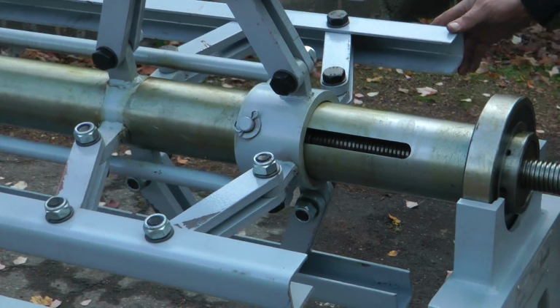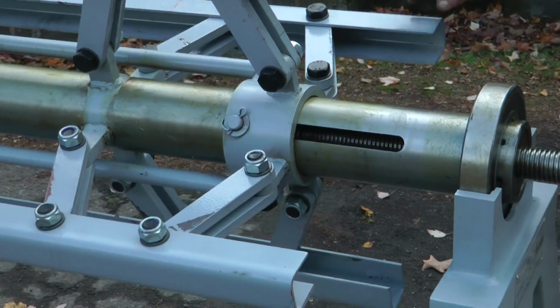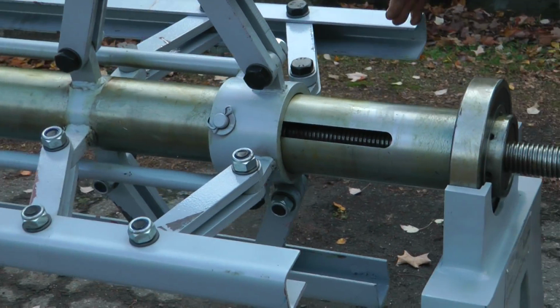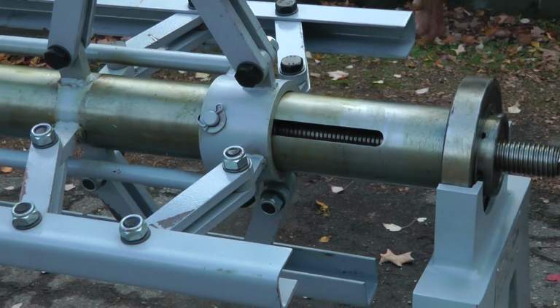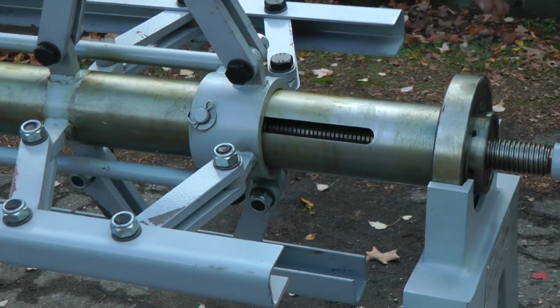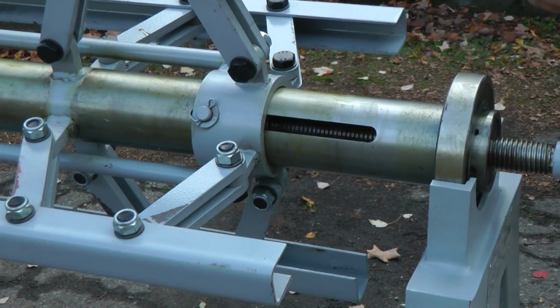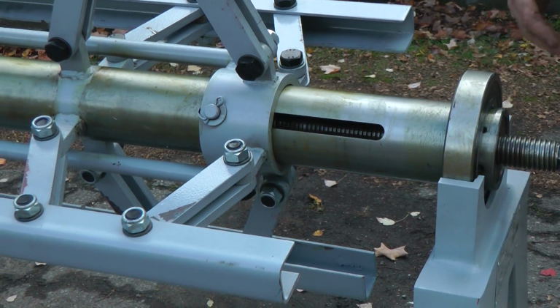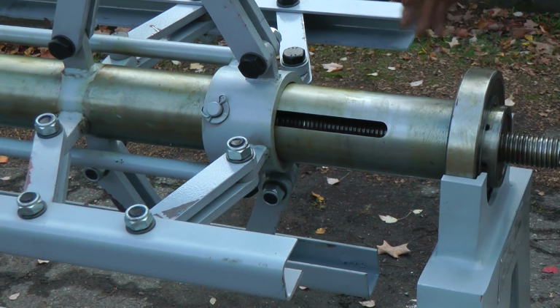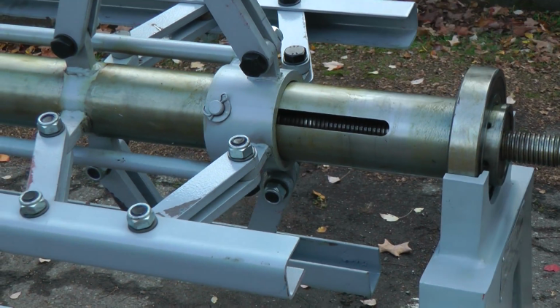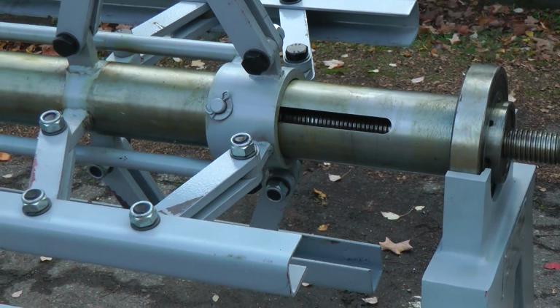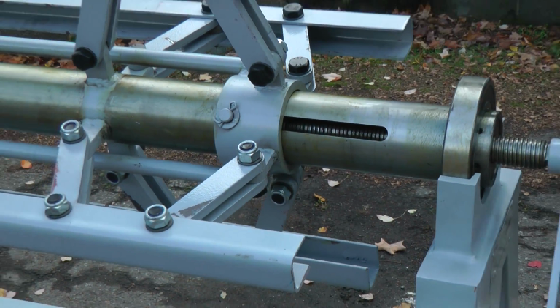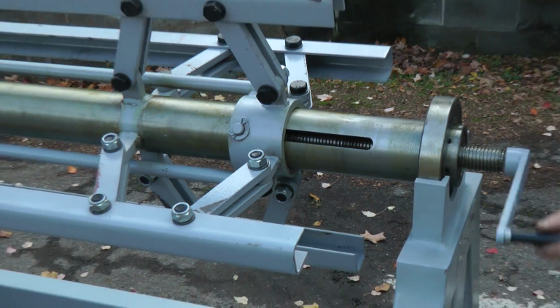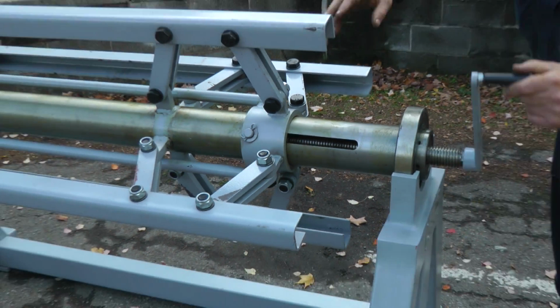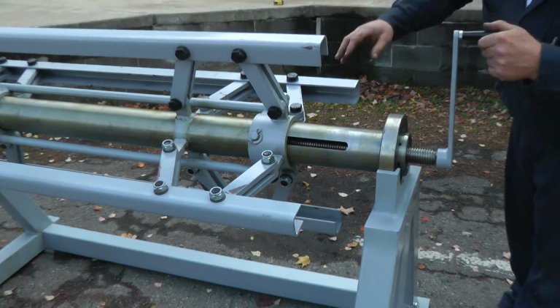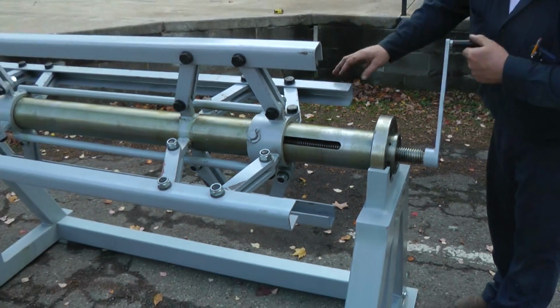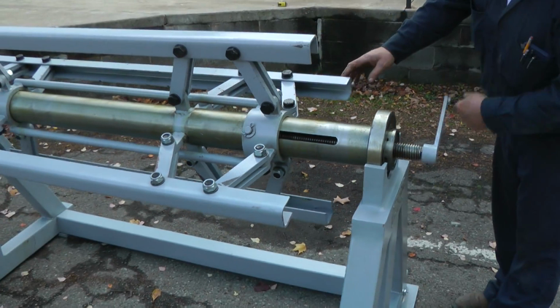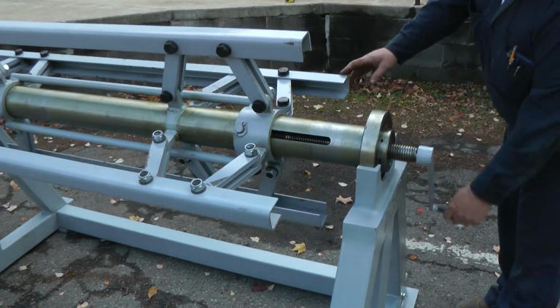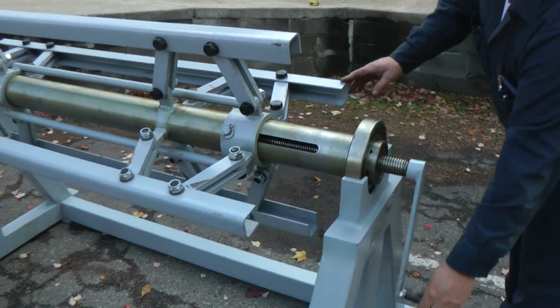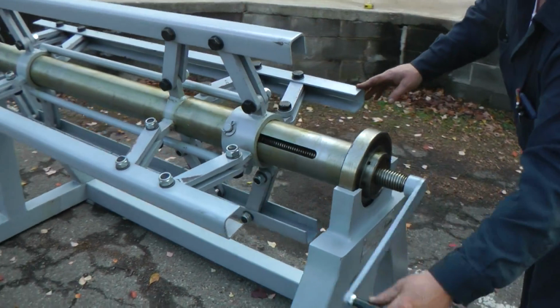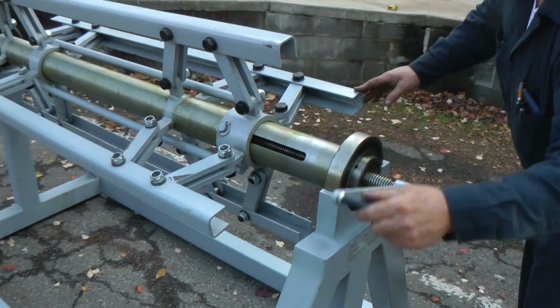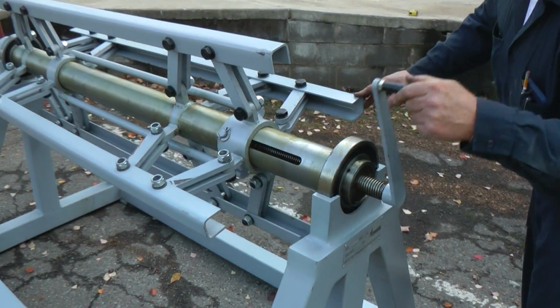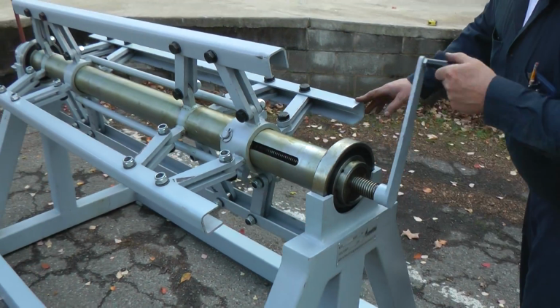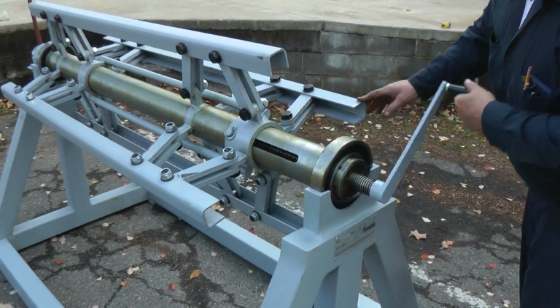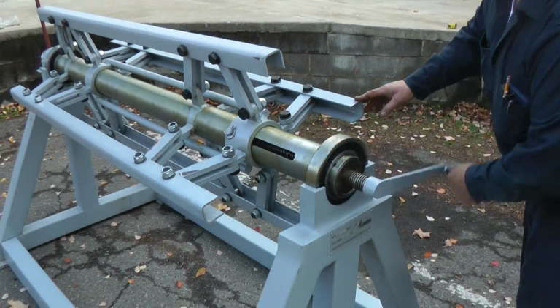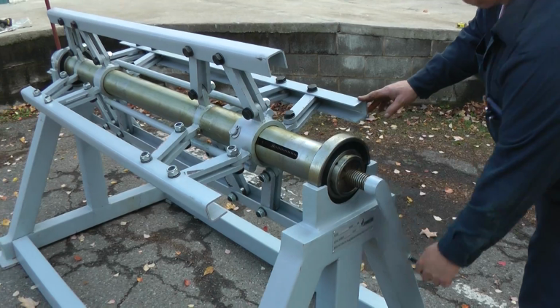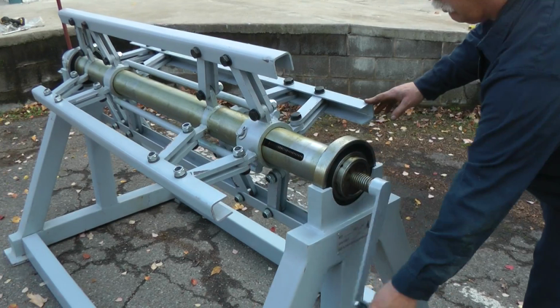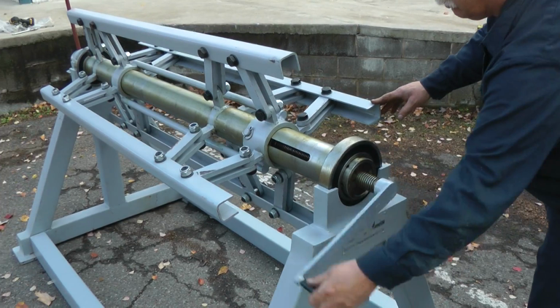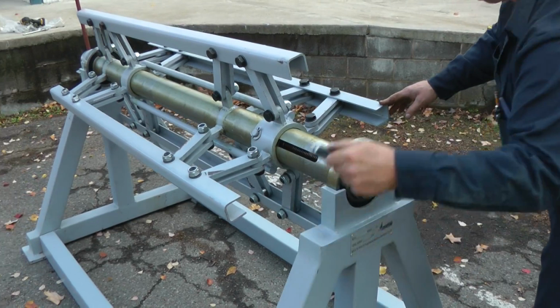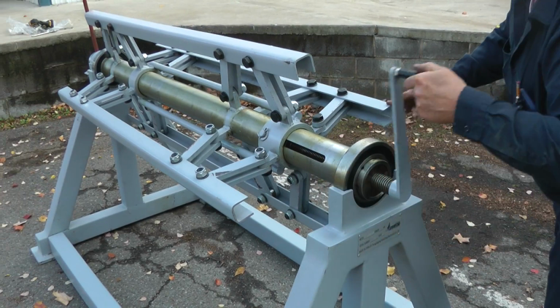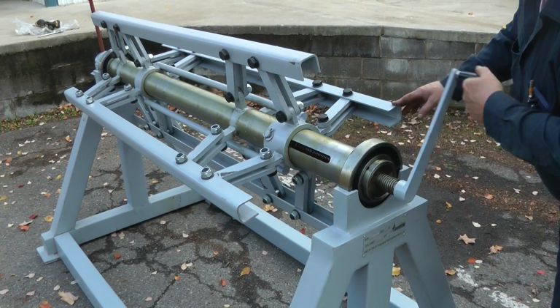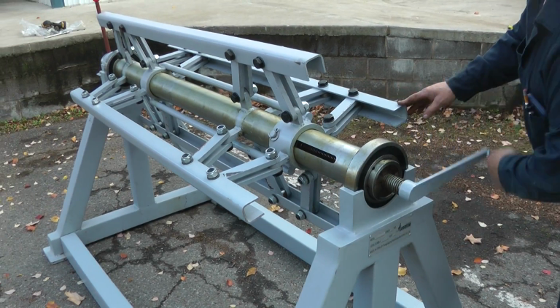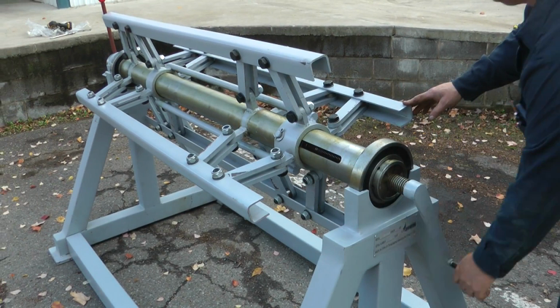As I'm turning this, you can see these are moving out further — the larger diameter.